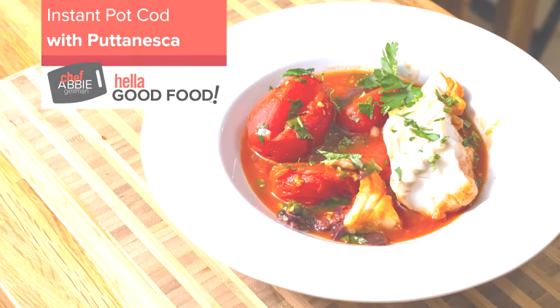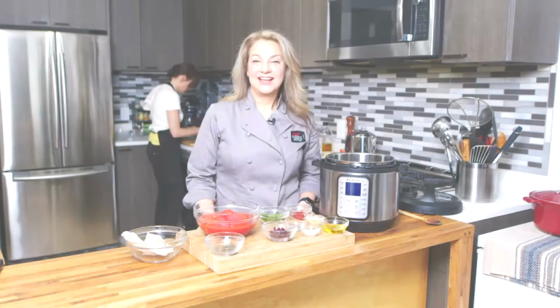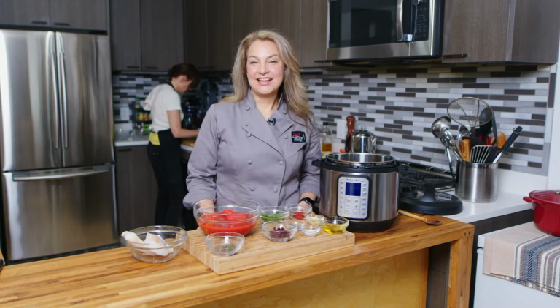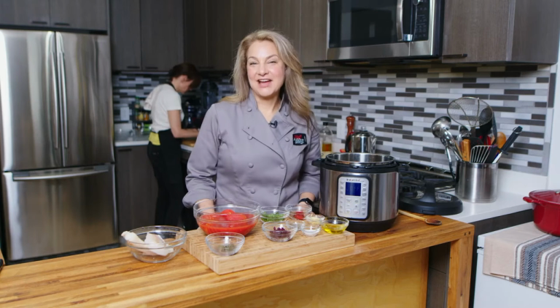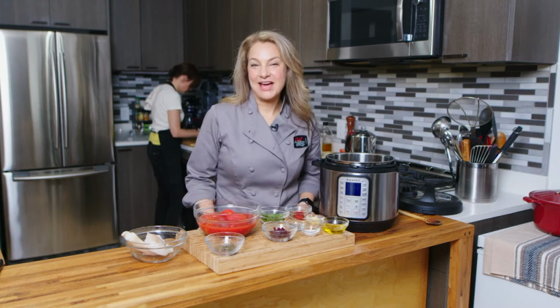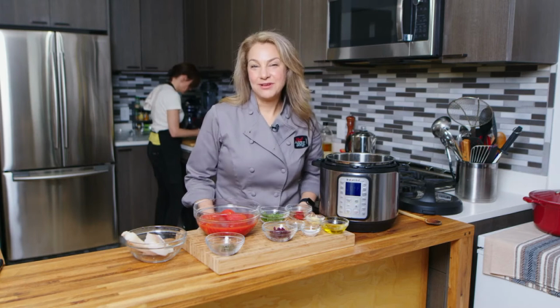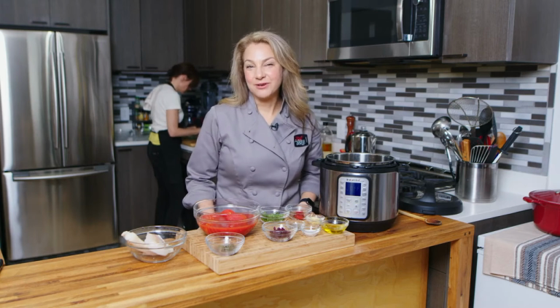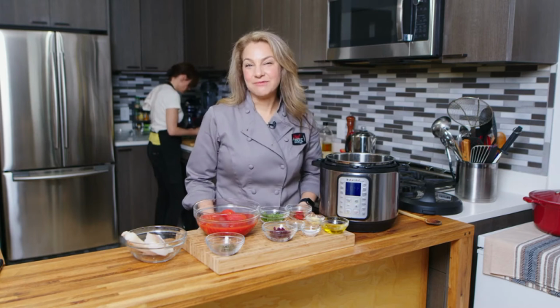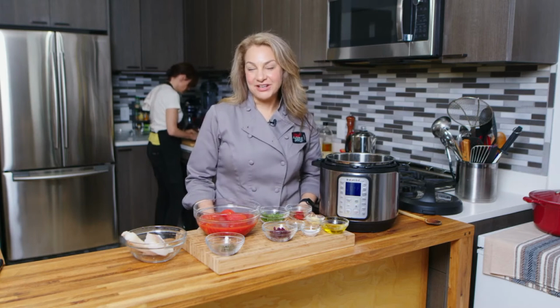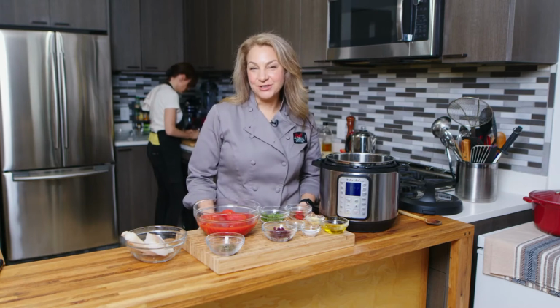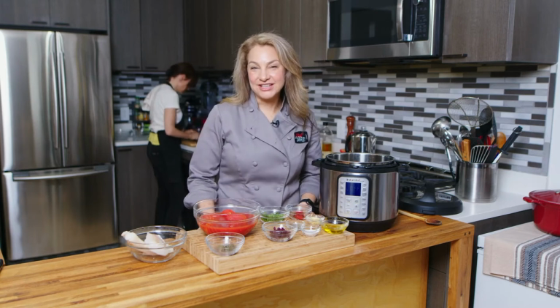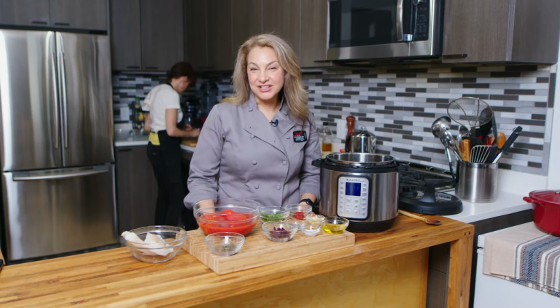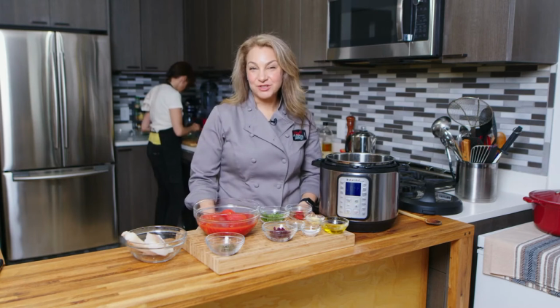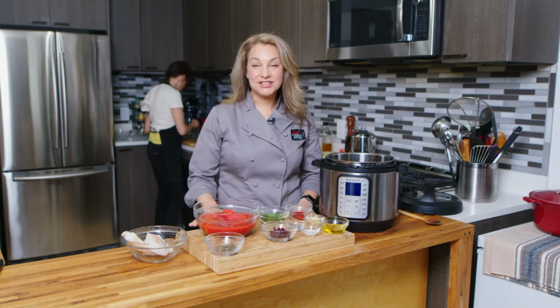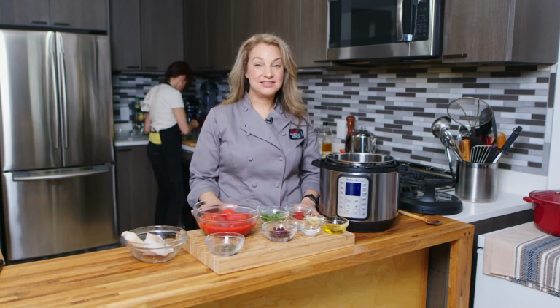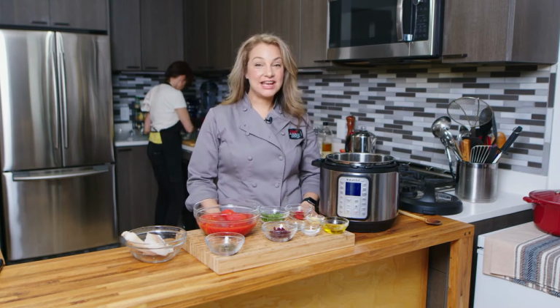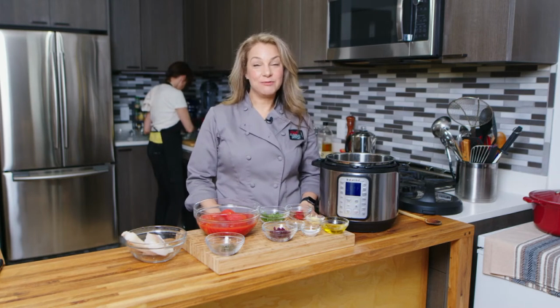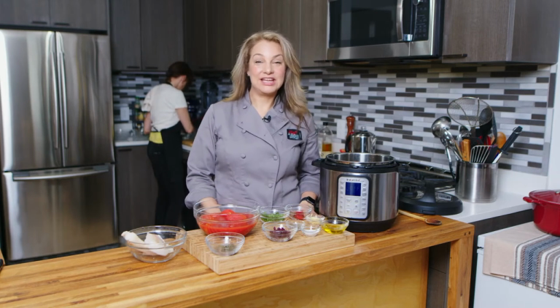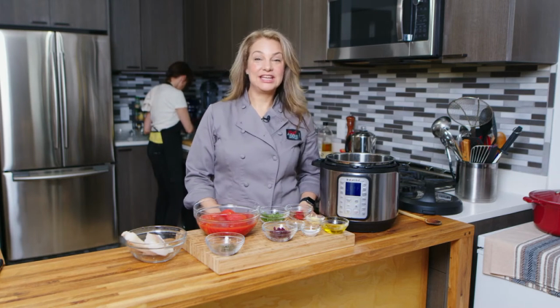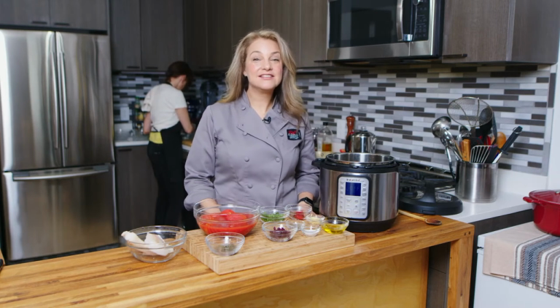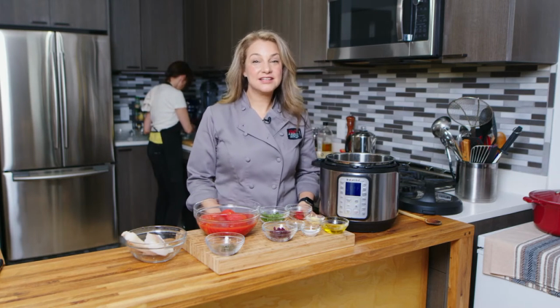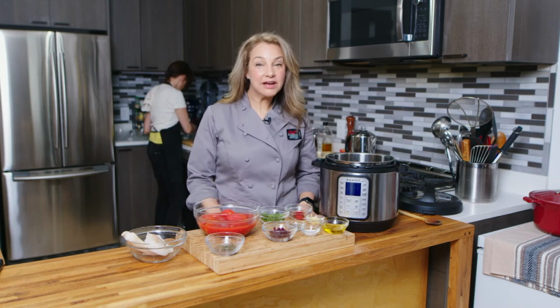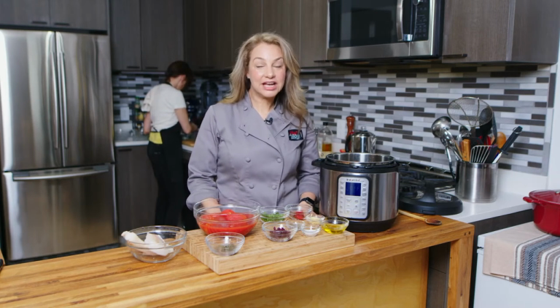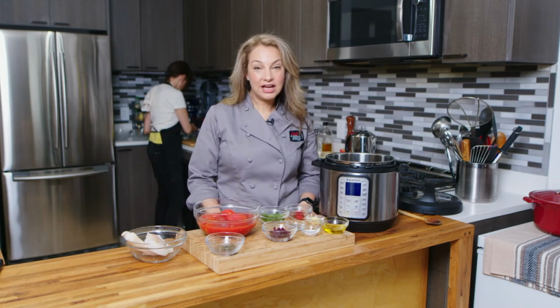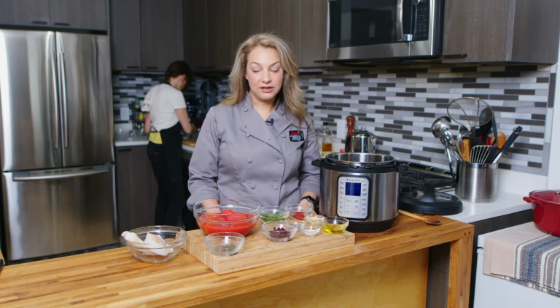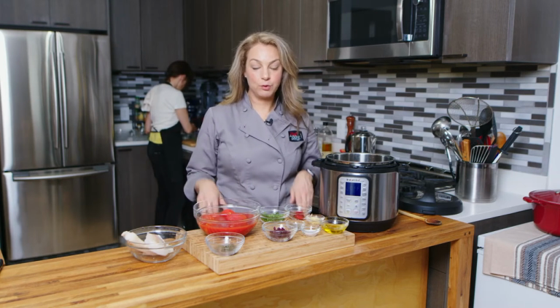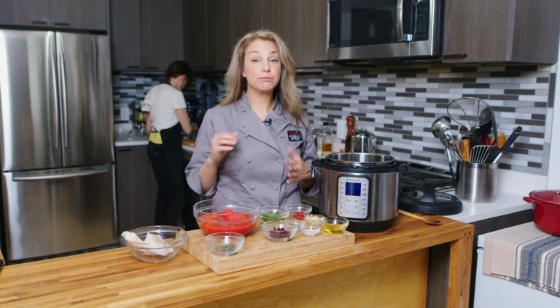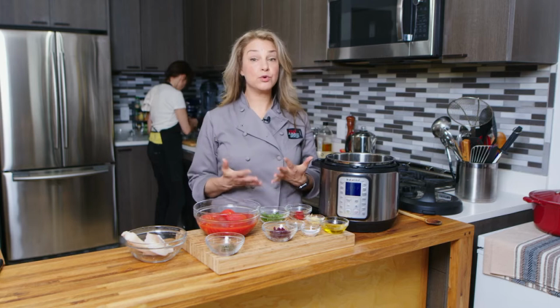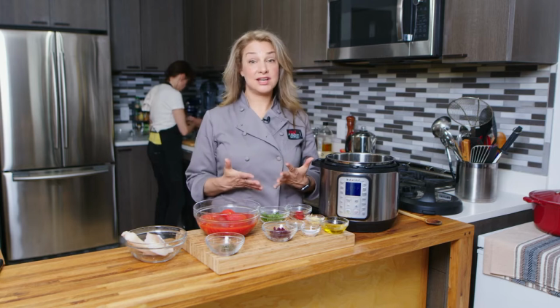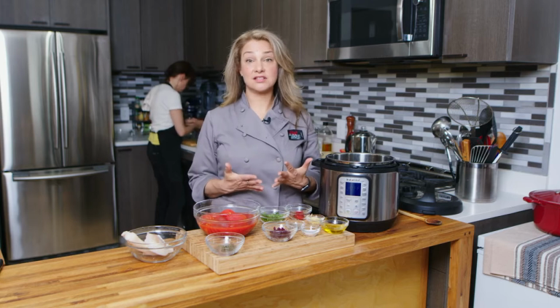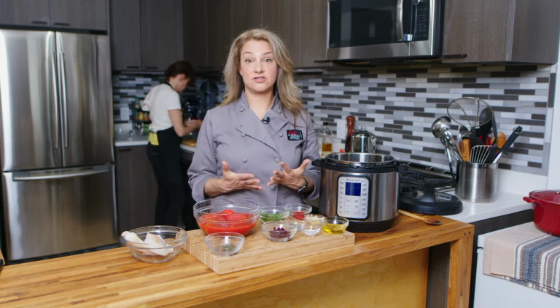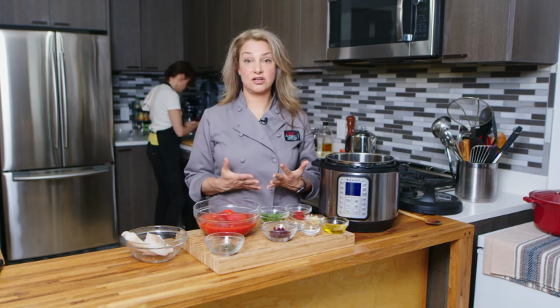Hi, I'm Abby. Welcome to my New York City kitchen where today we're making instant pot cod with puttanesca sauce.